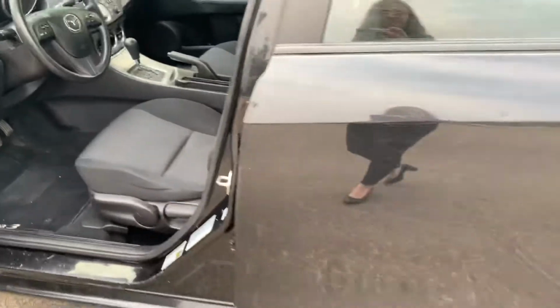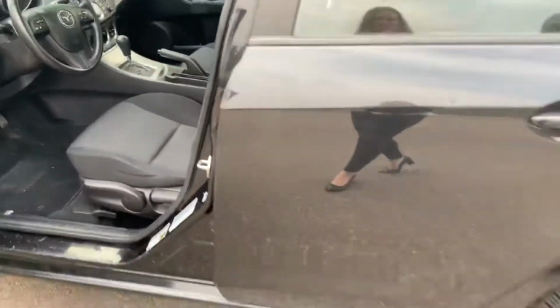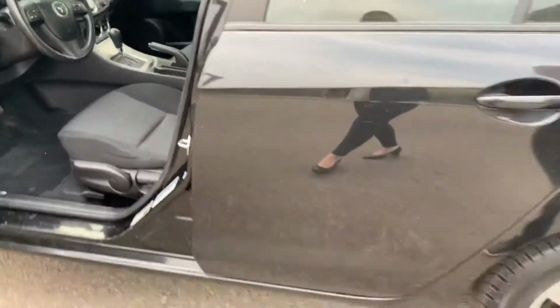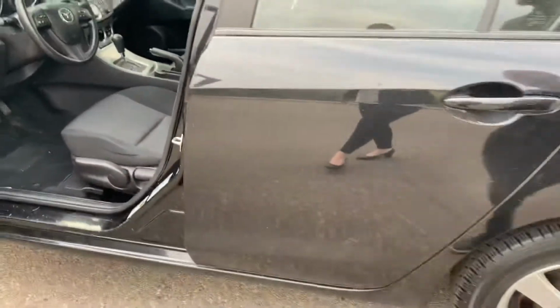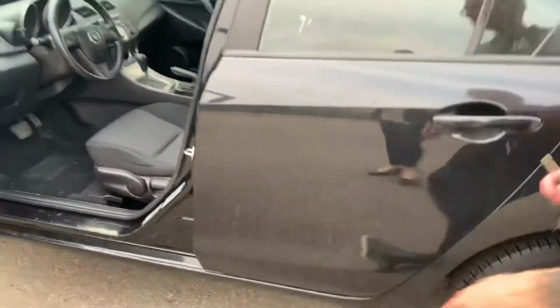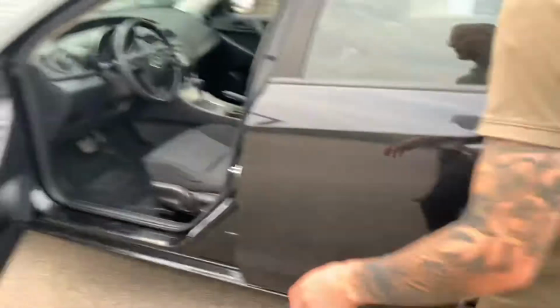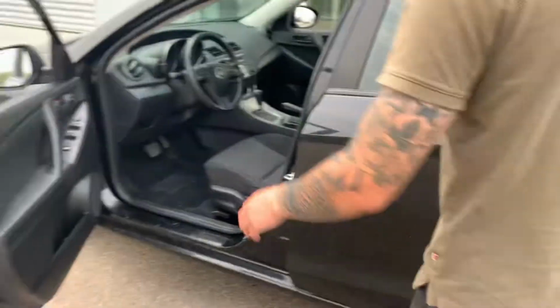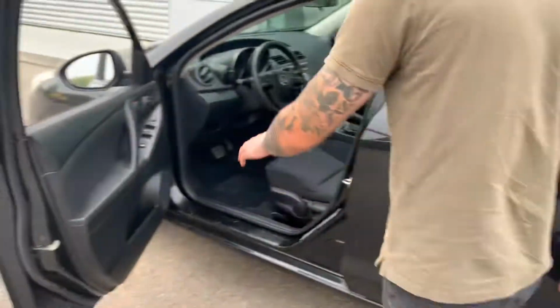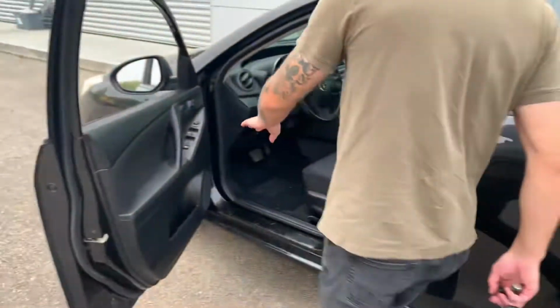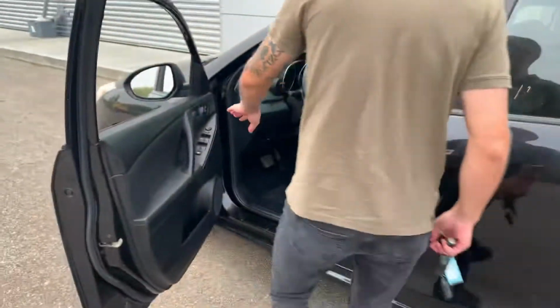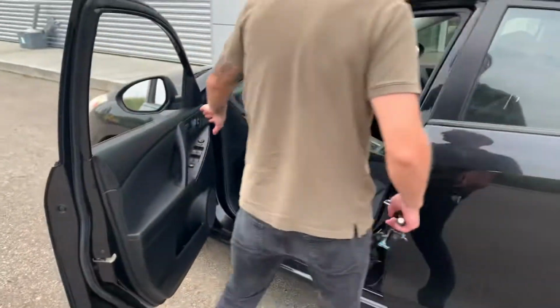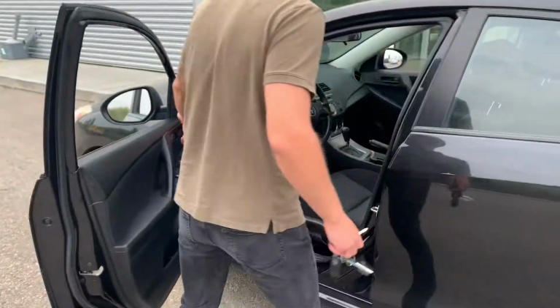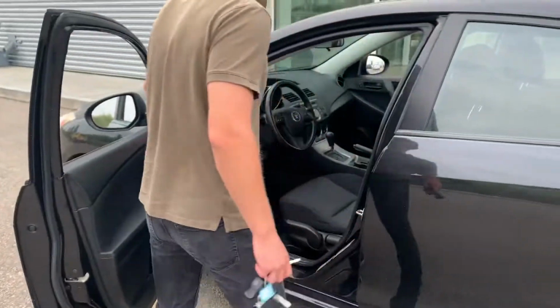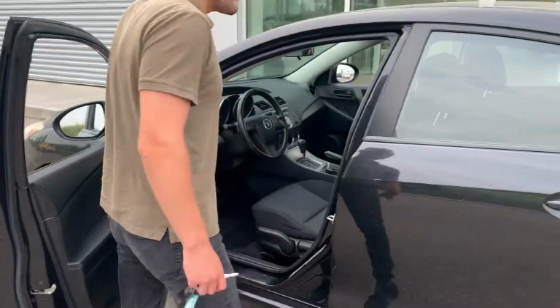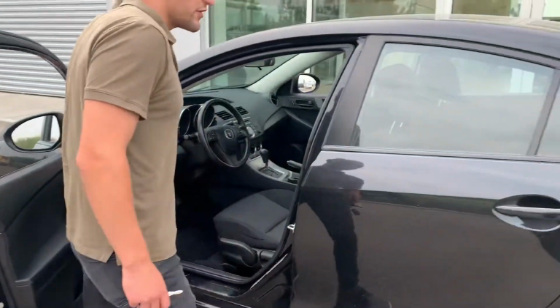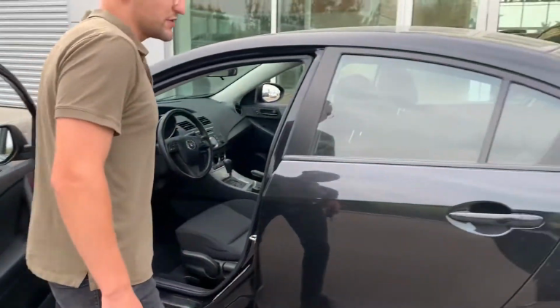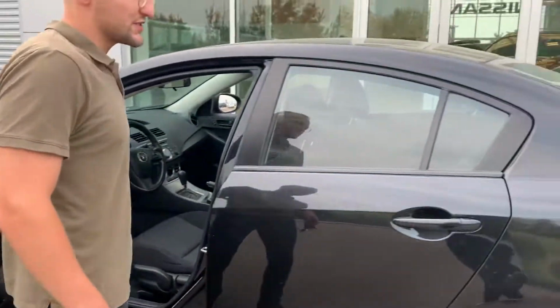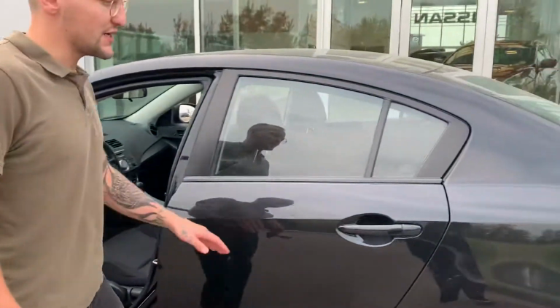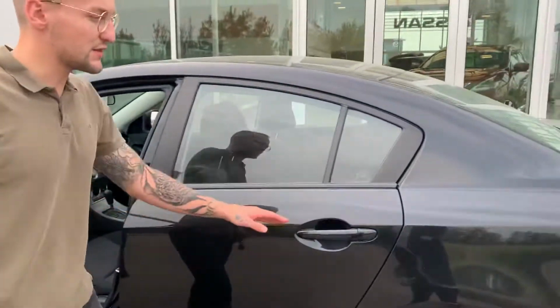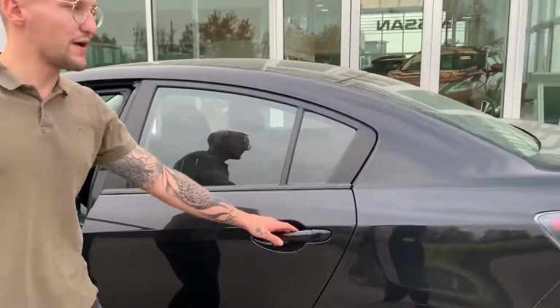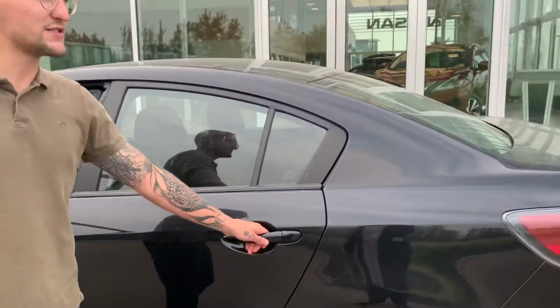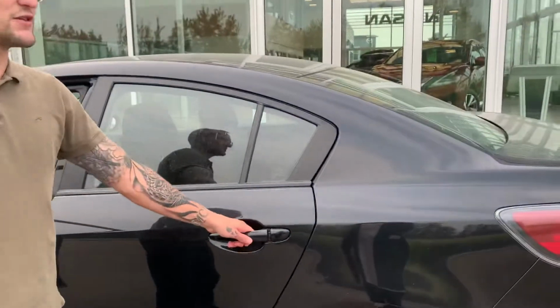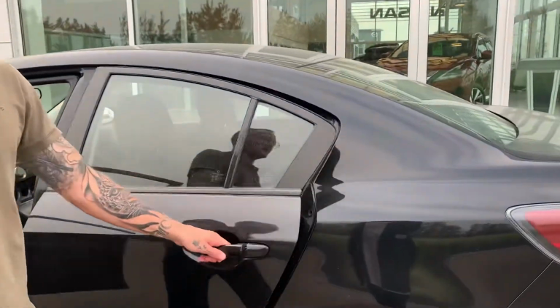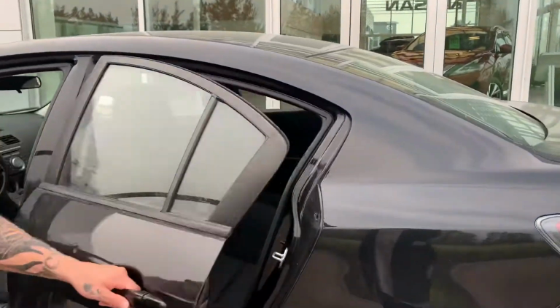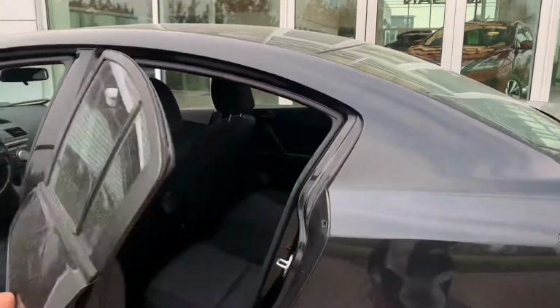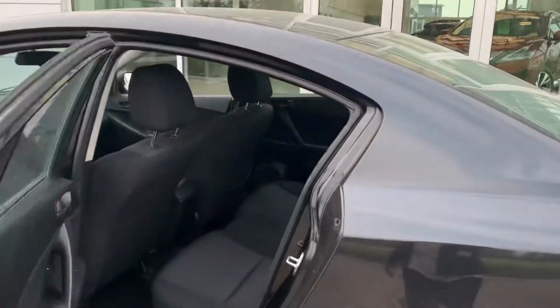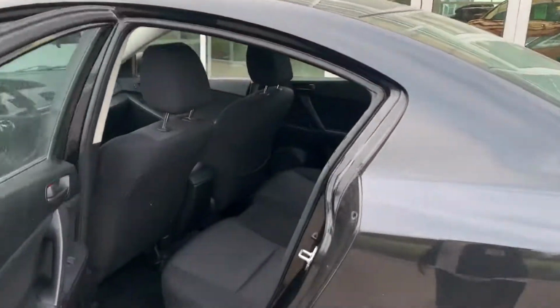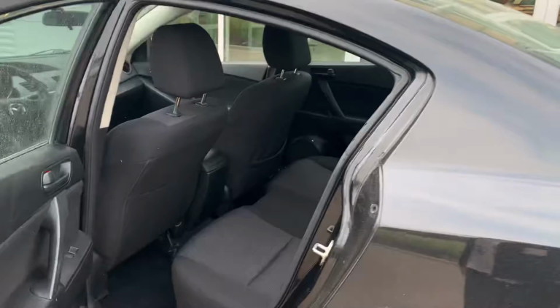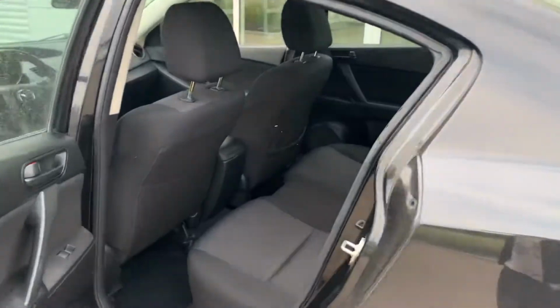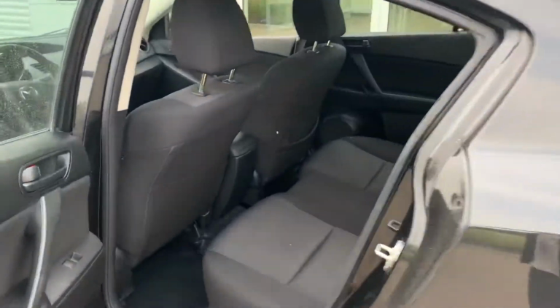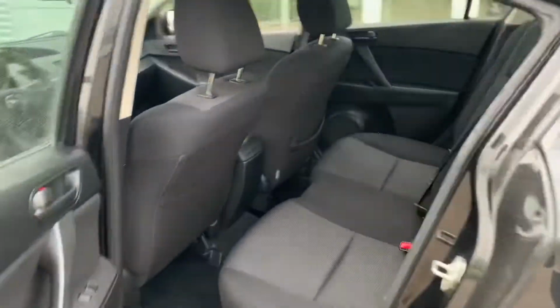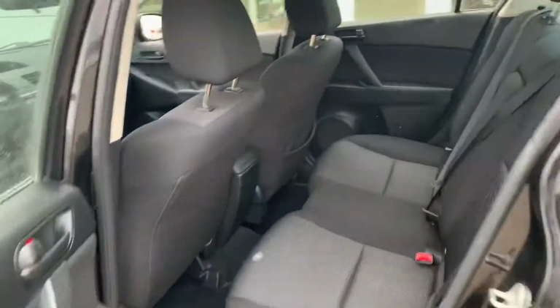You're going to have a remote start on it. And if you're not familiar with the size of the Mazda 3, you've got a lot of room back there as well.